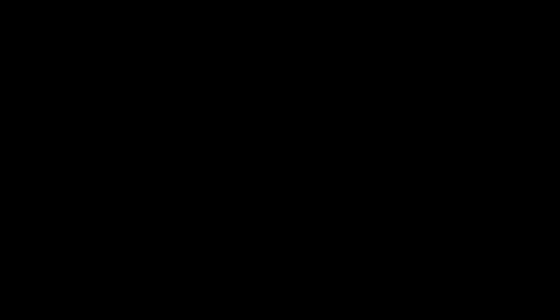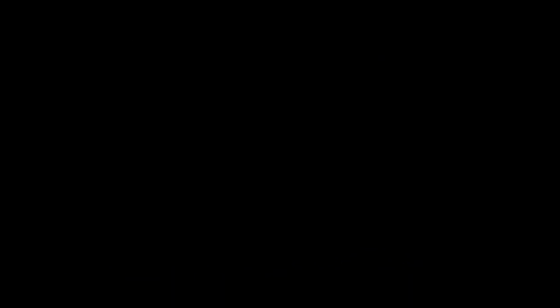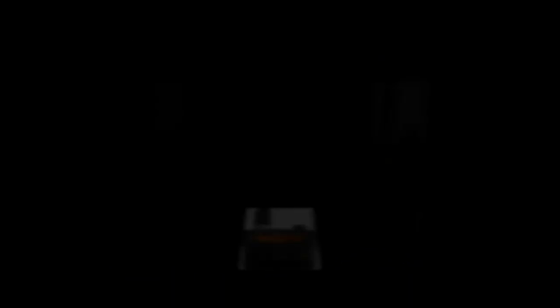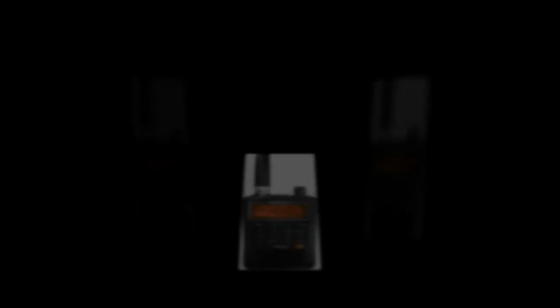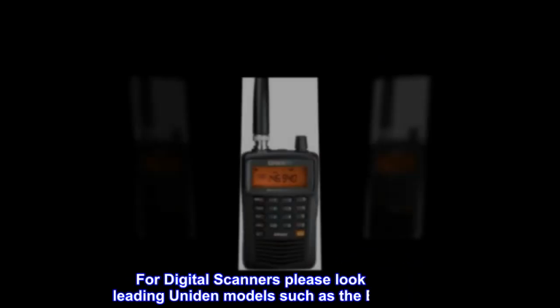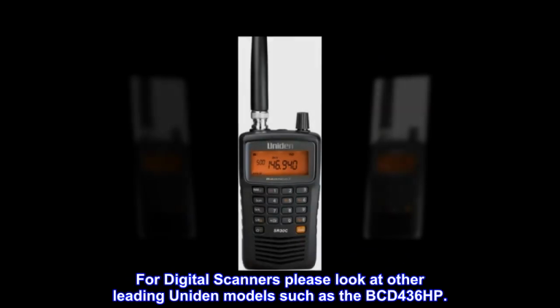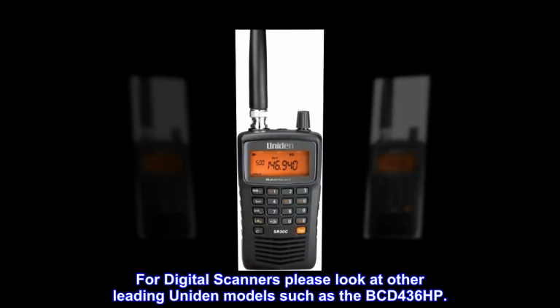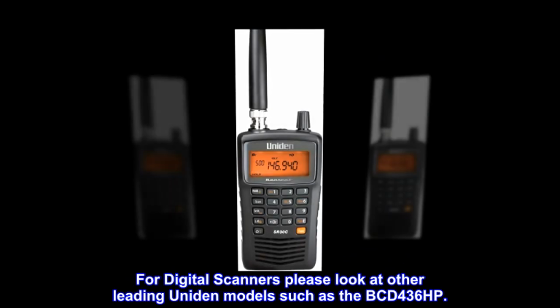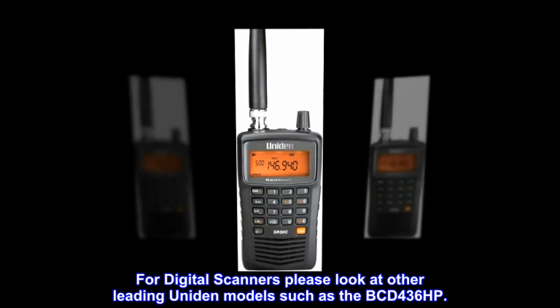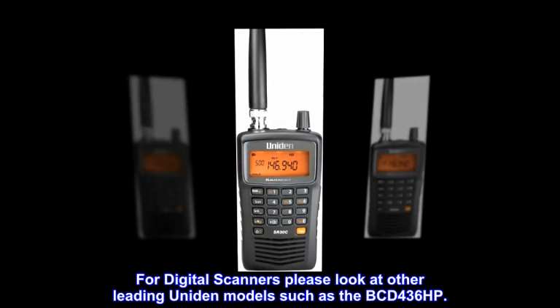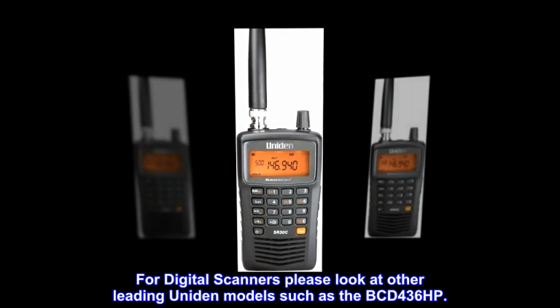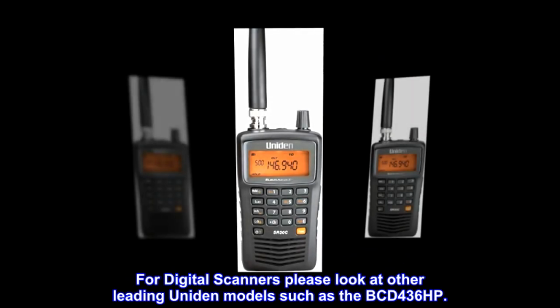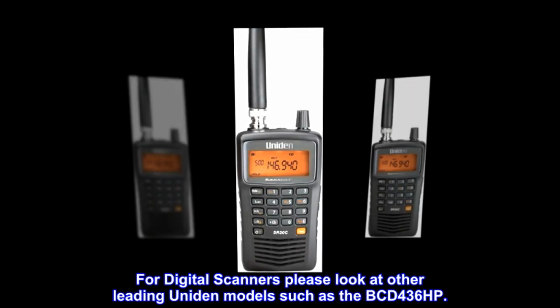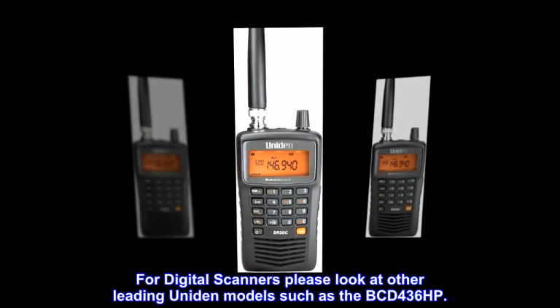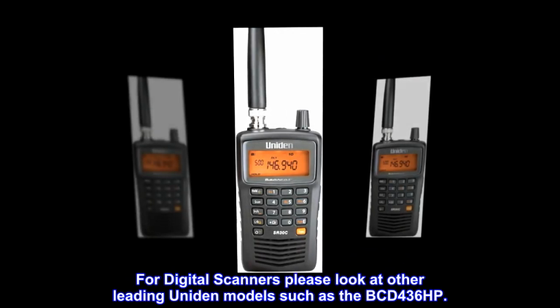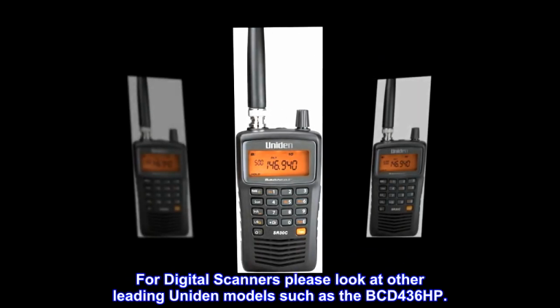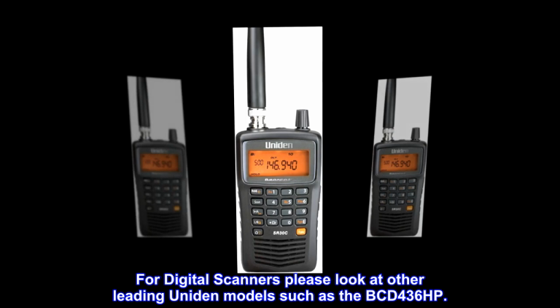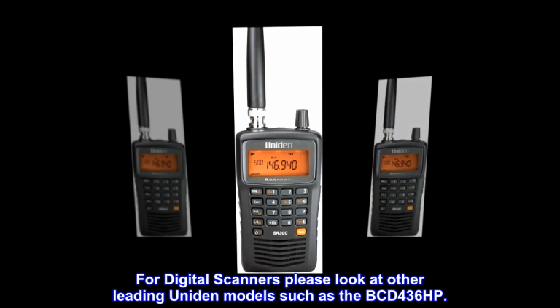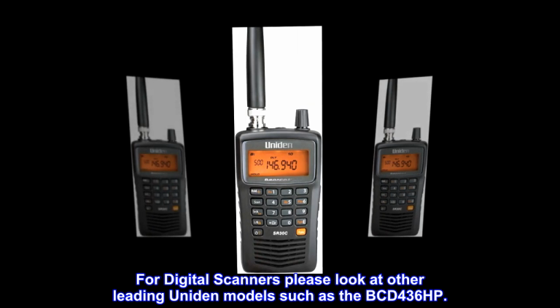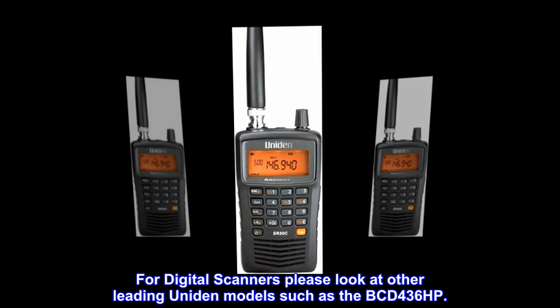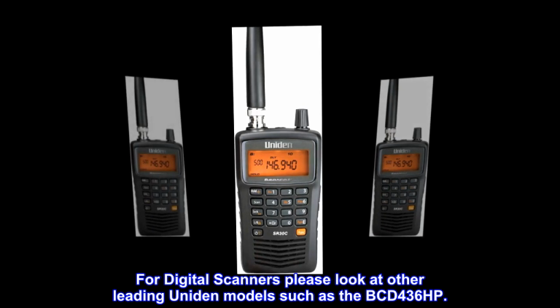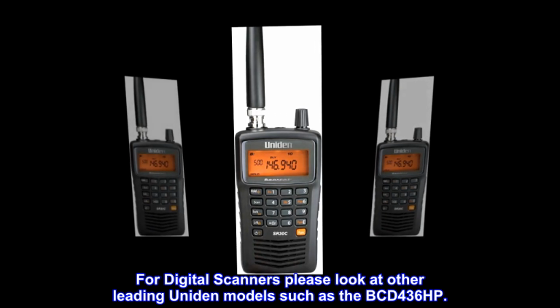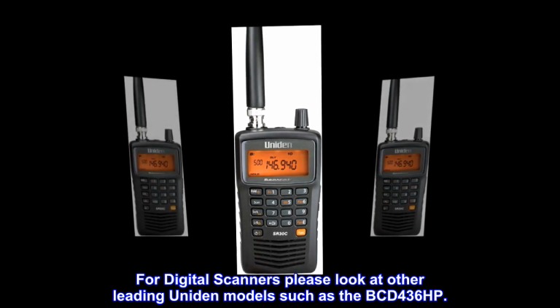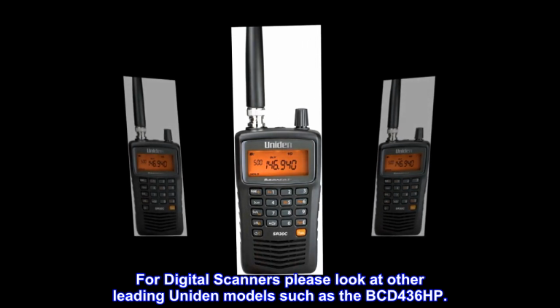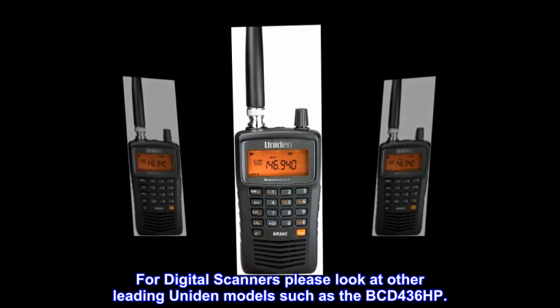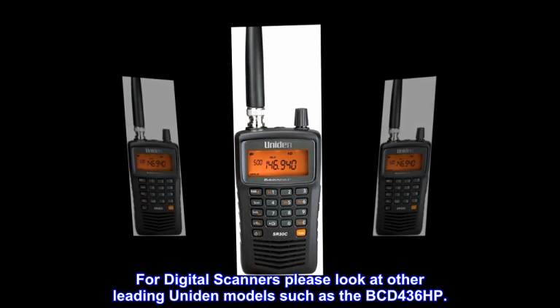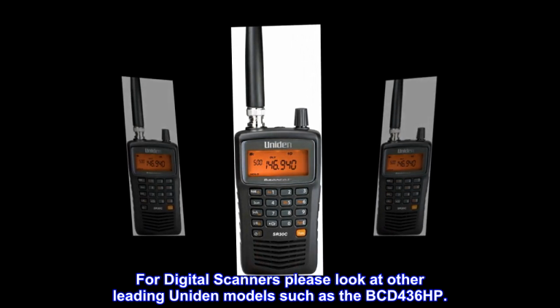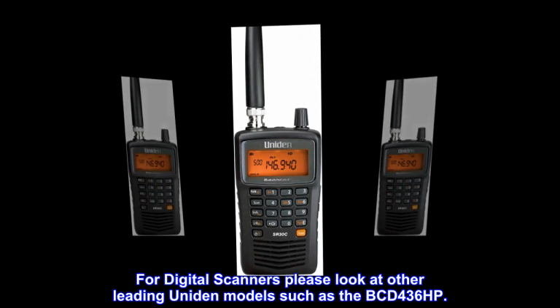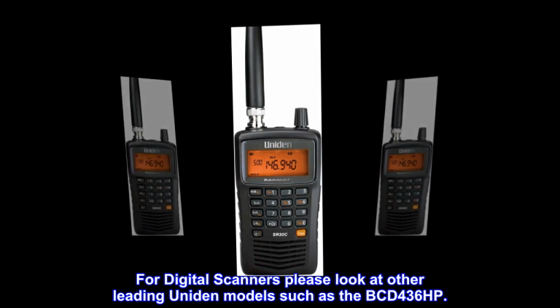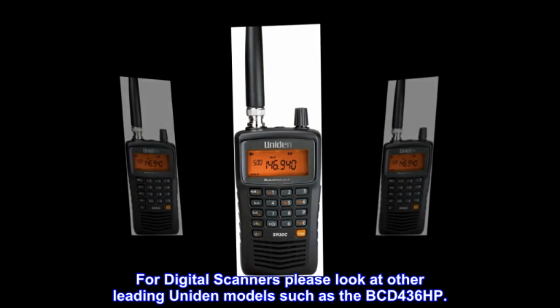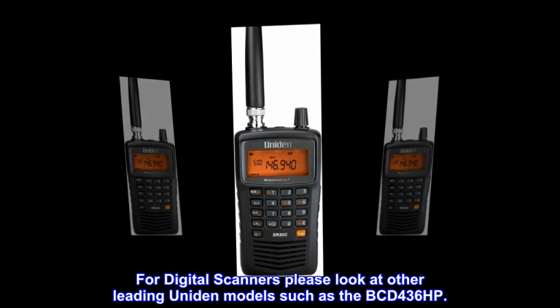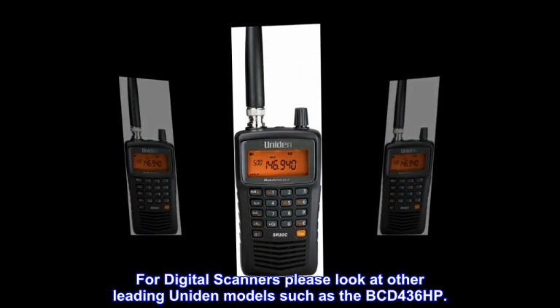For digital scanners, please look at other leading Uniden models such as the BCD-436HP.